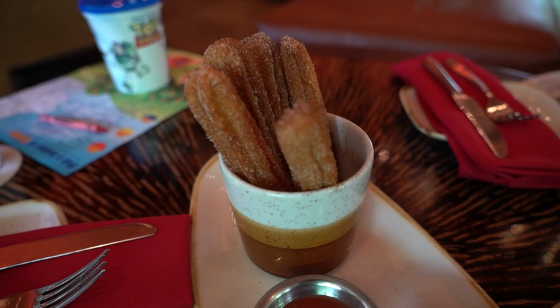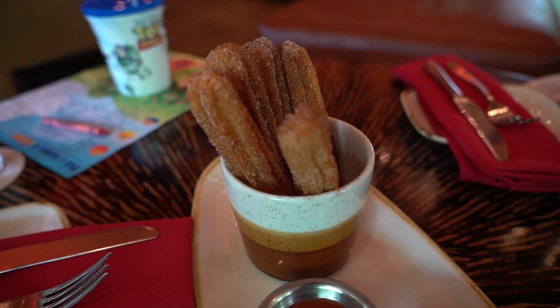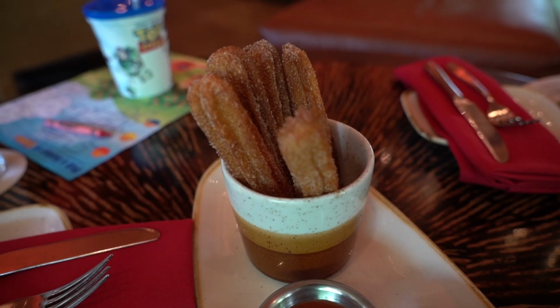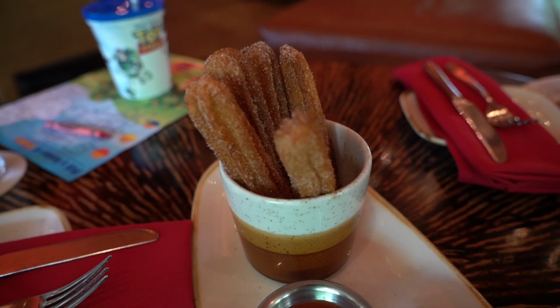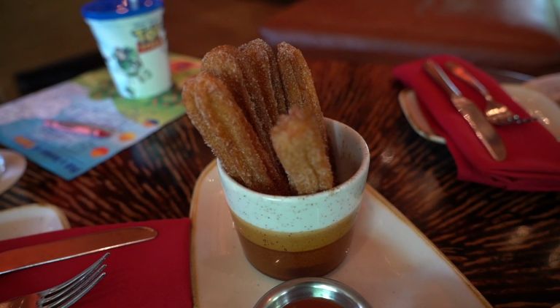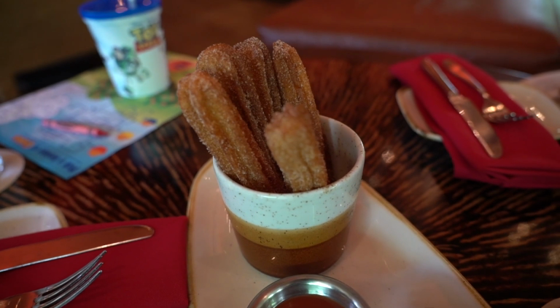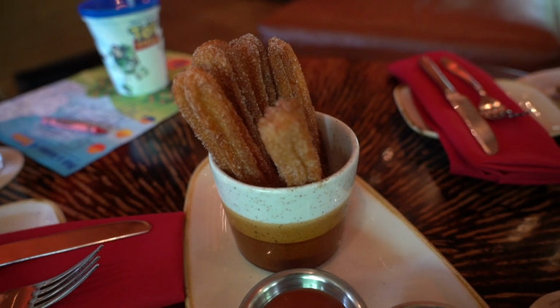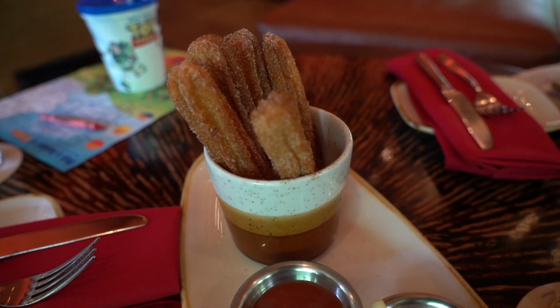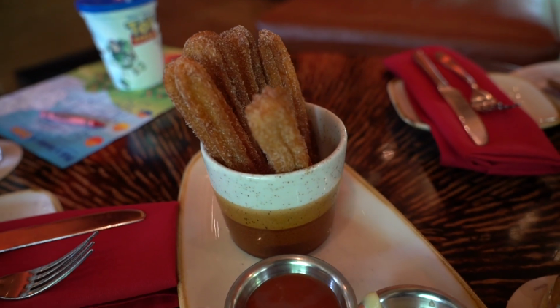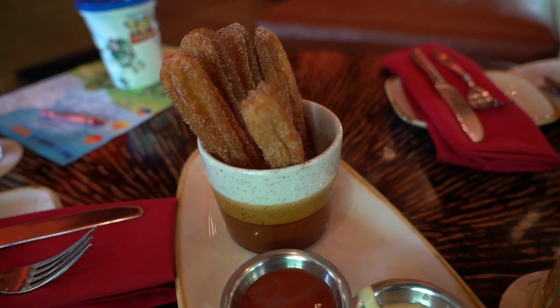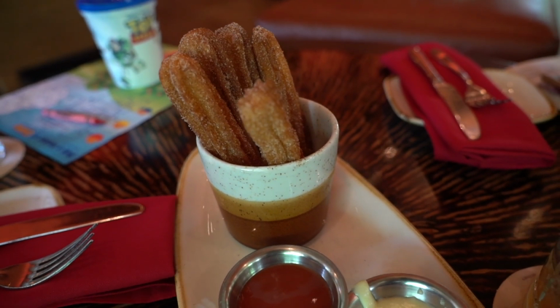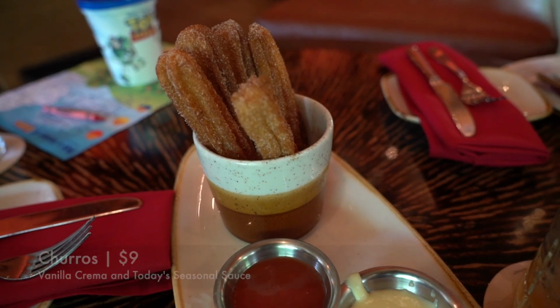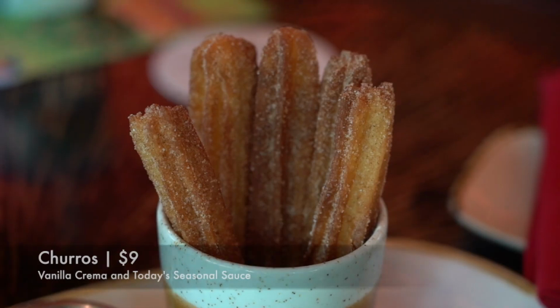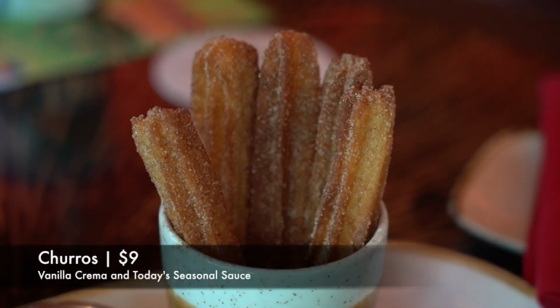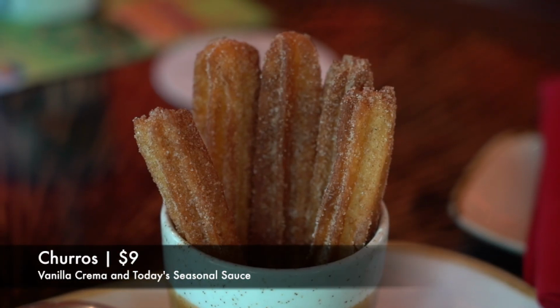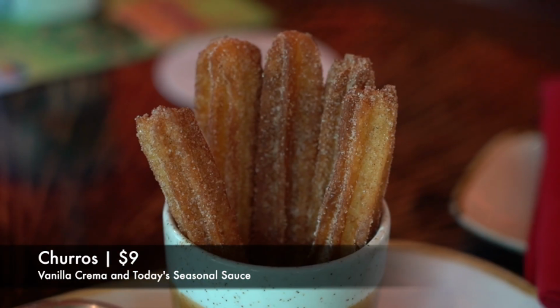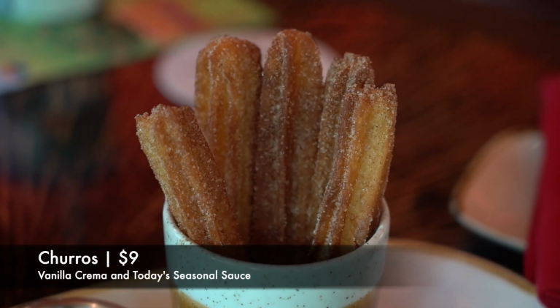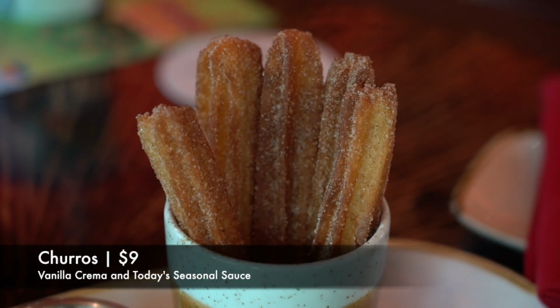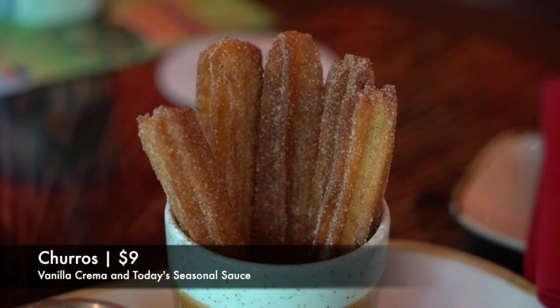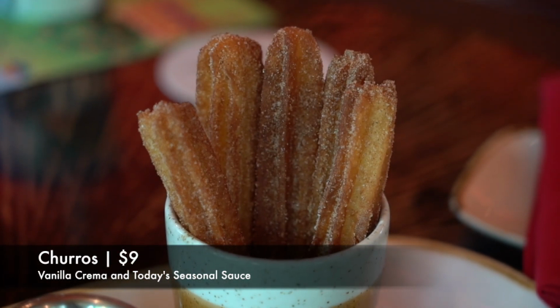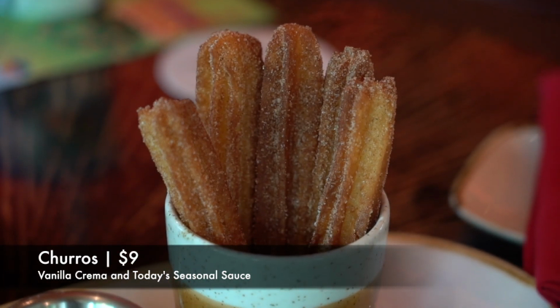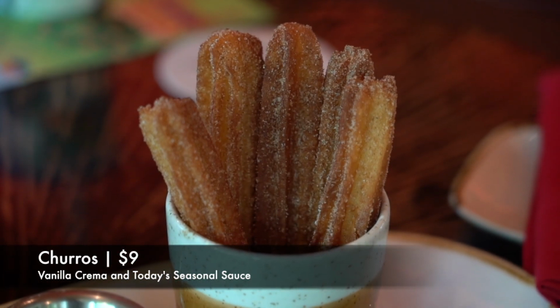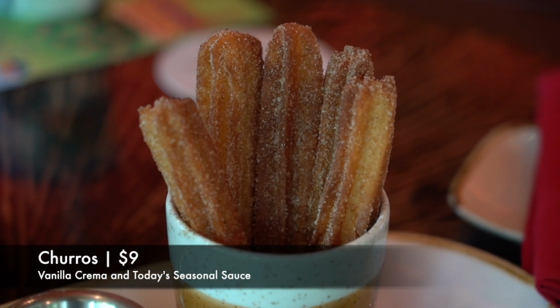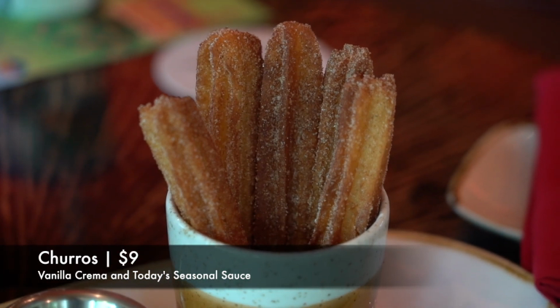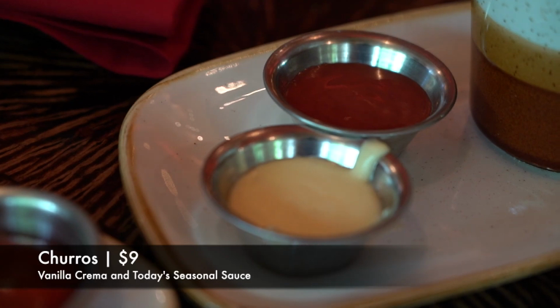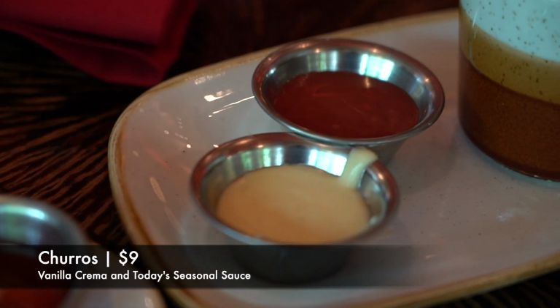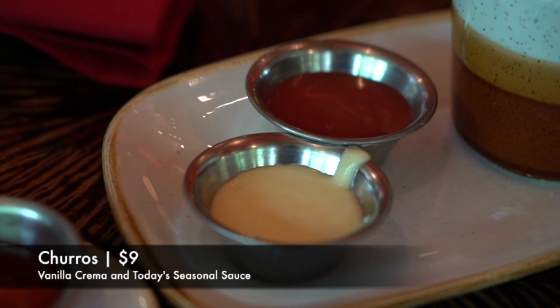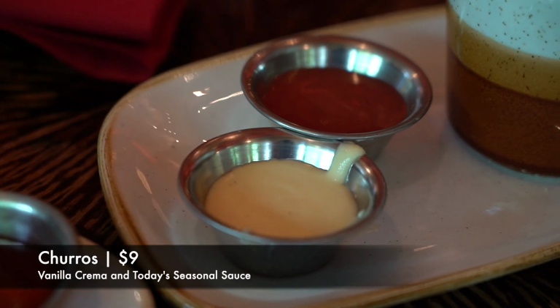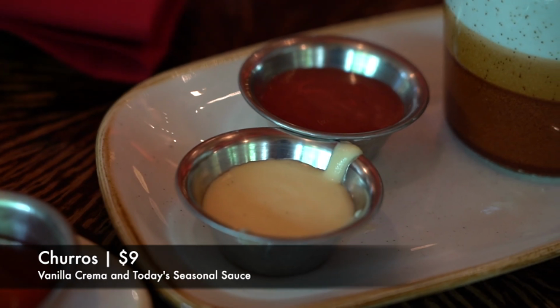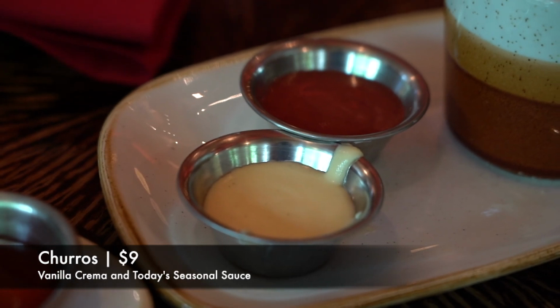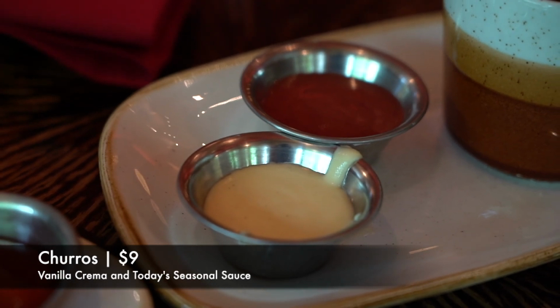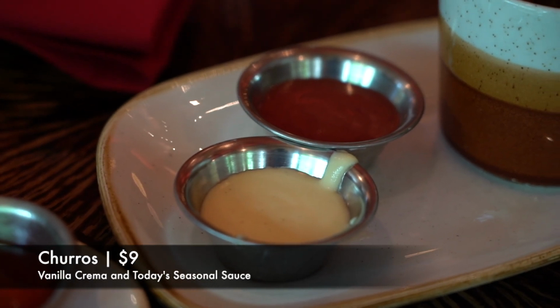And for dessert, we also have the churros, and this is served with a vanilla crema and today's seasonal sauce.